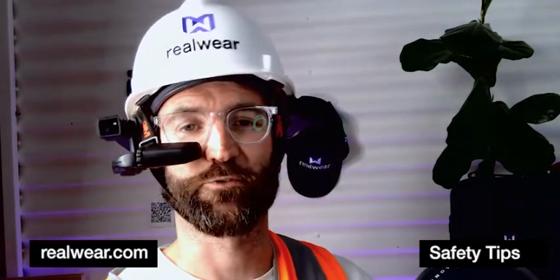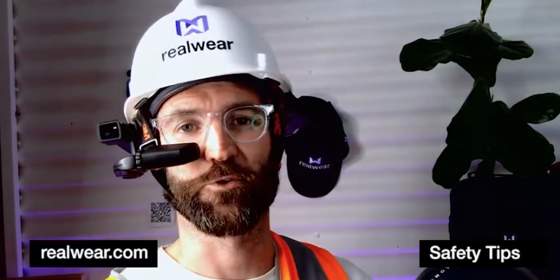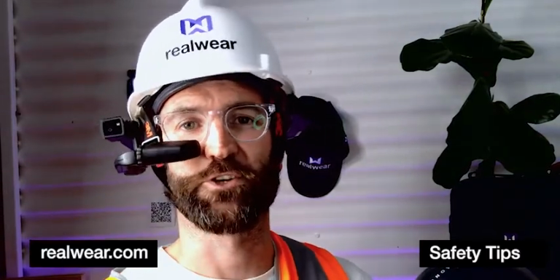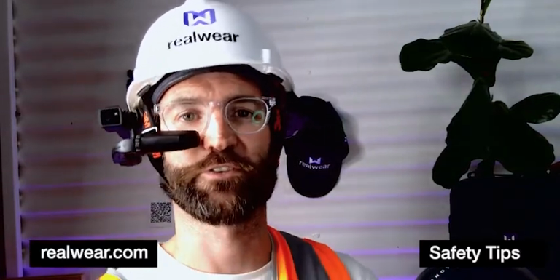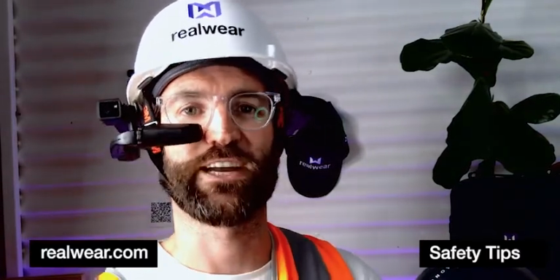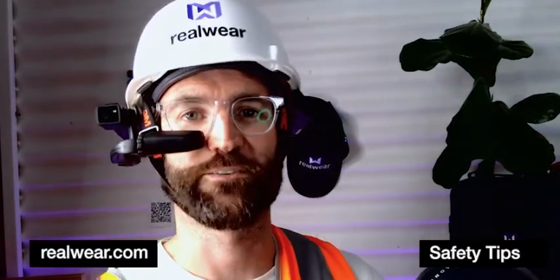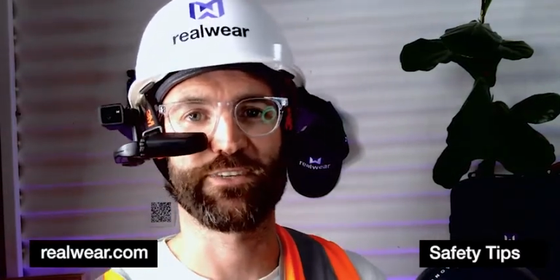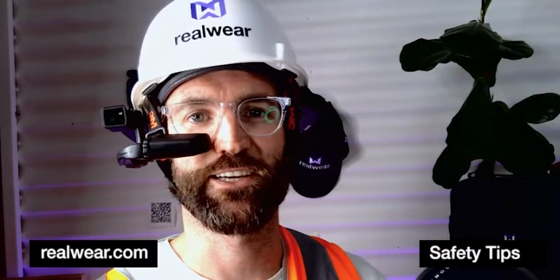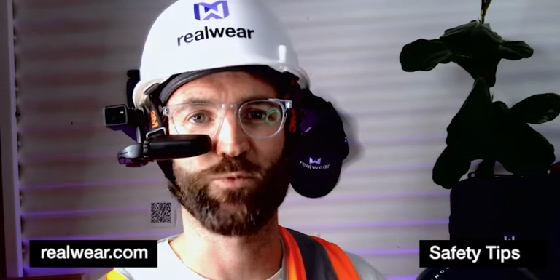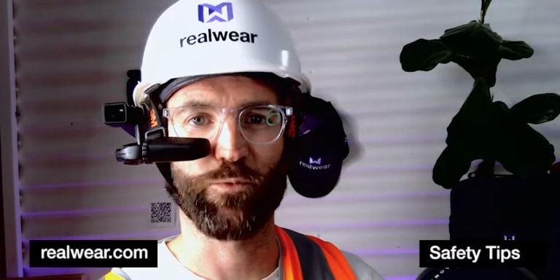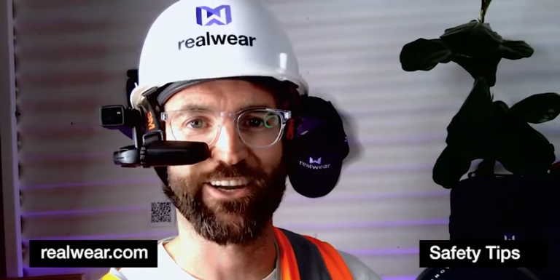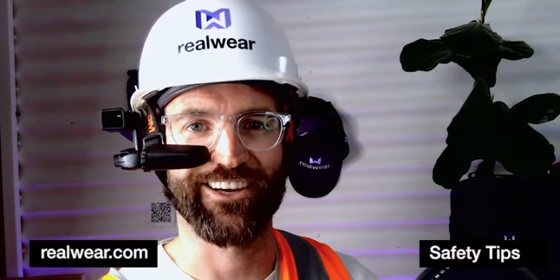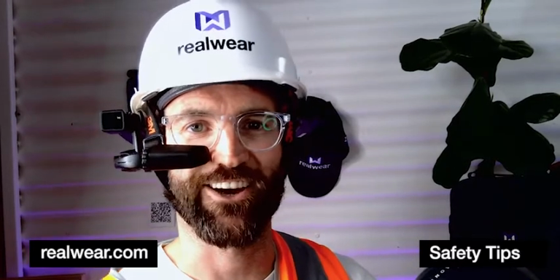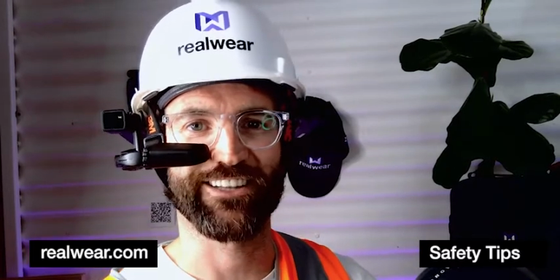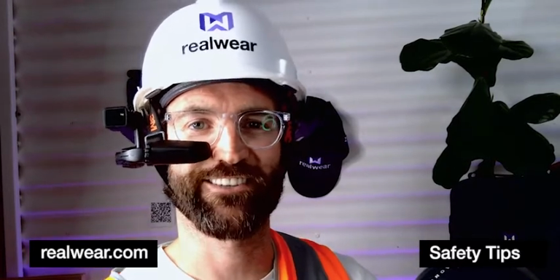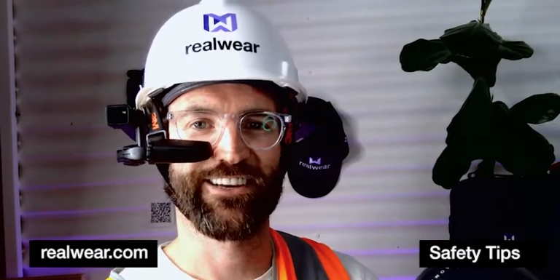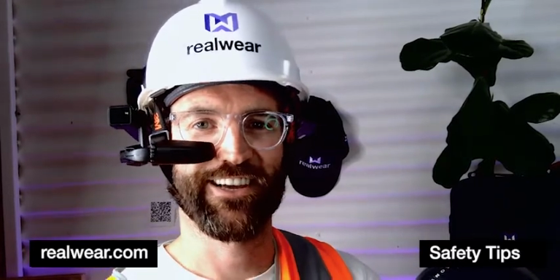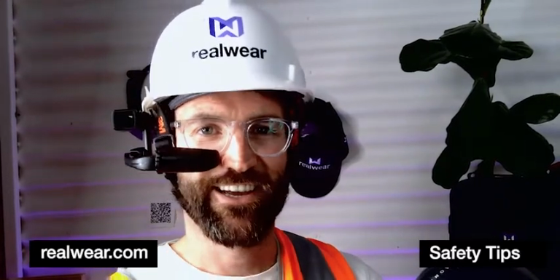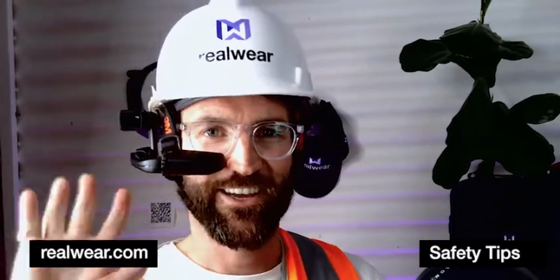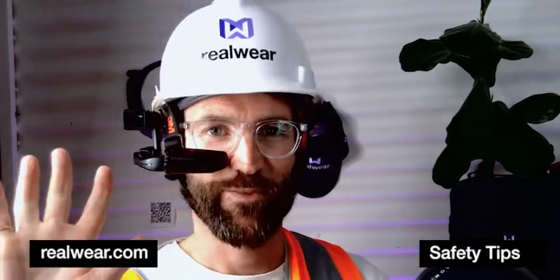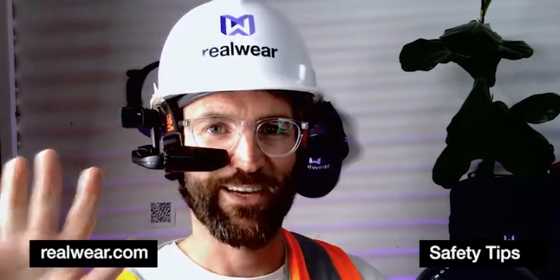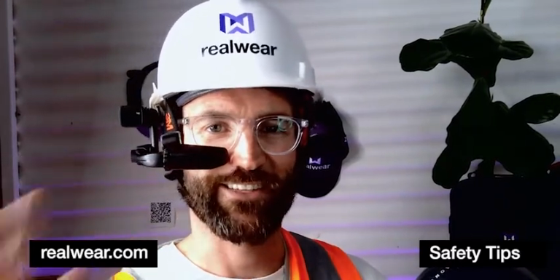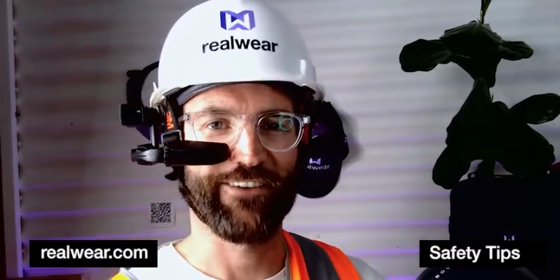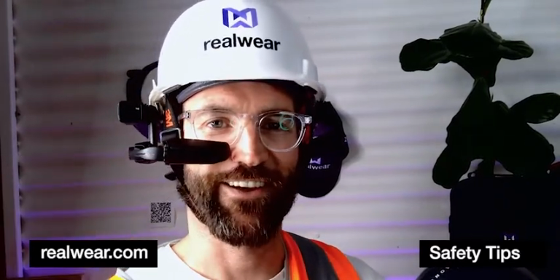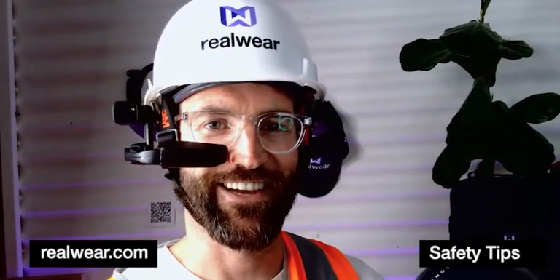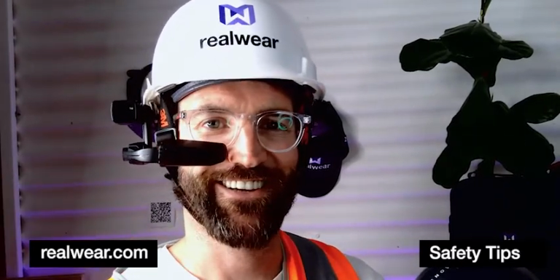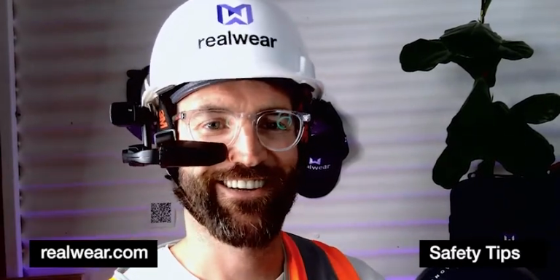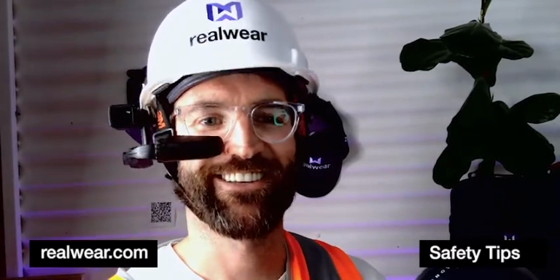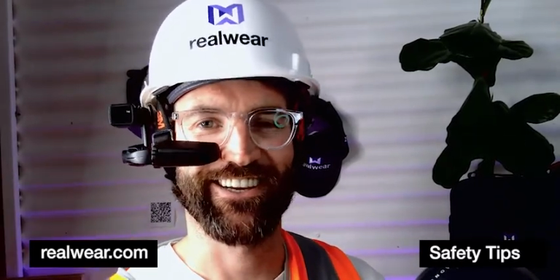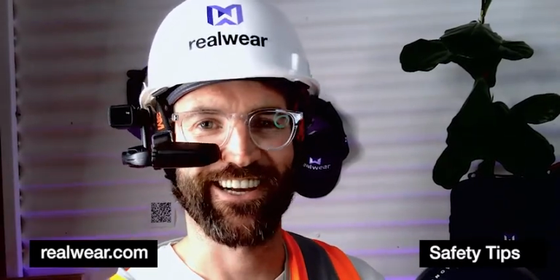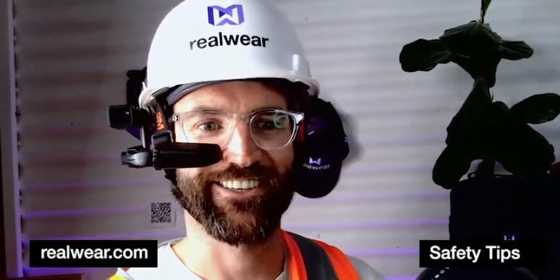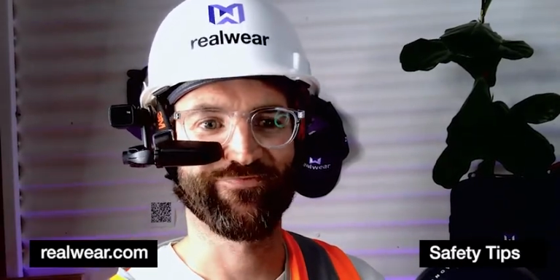So those are my three risk mitigations for the use of HMTs when working at heights. Be safe out there — see you next time.